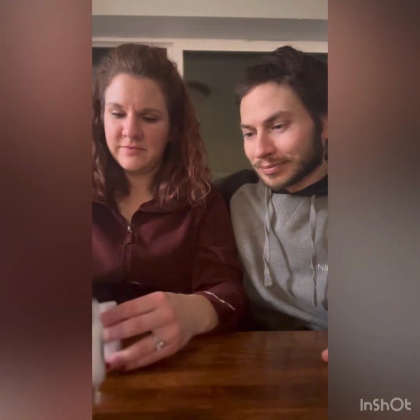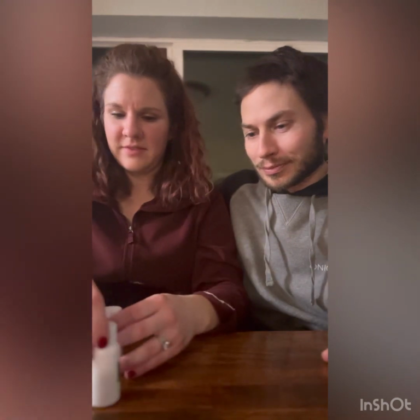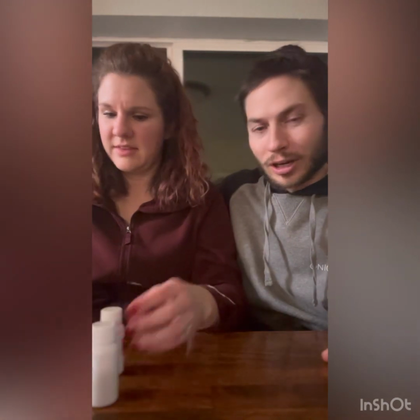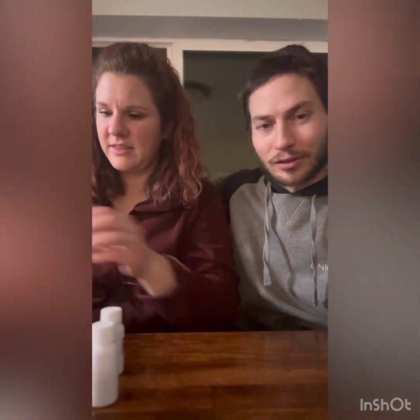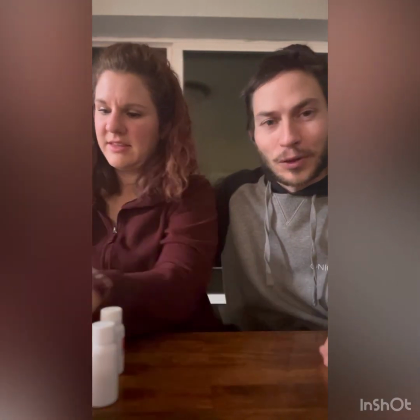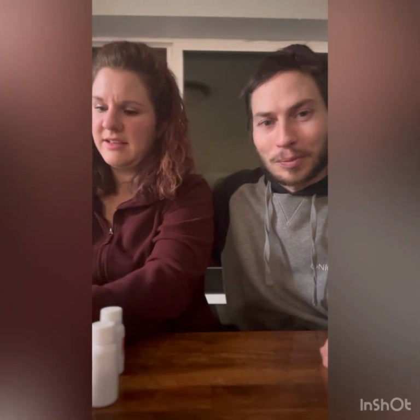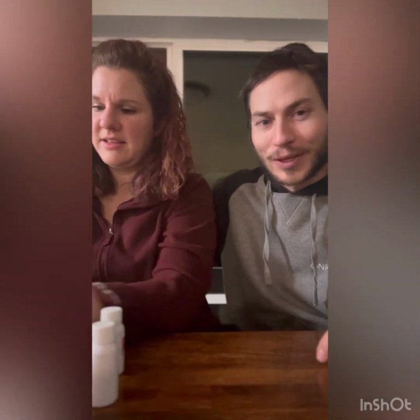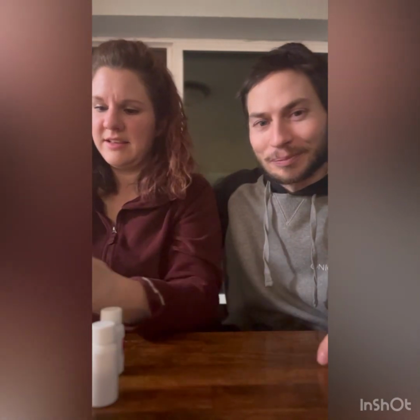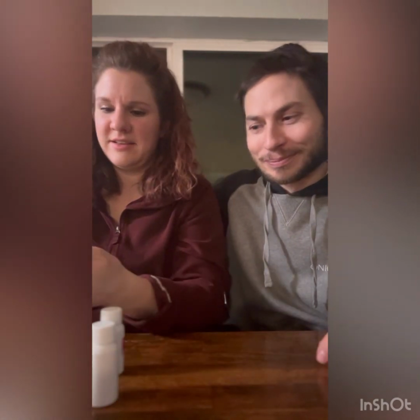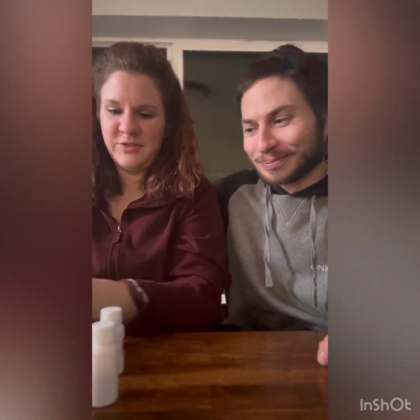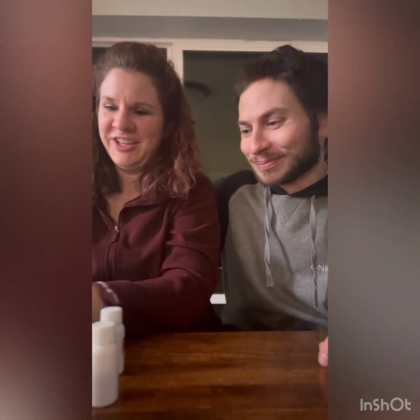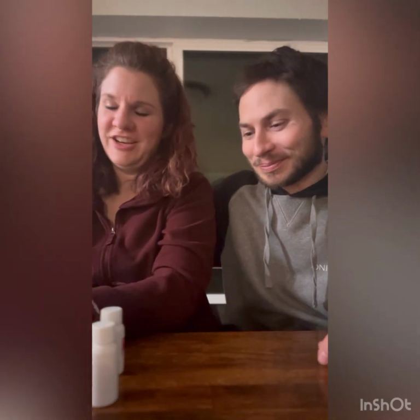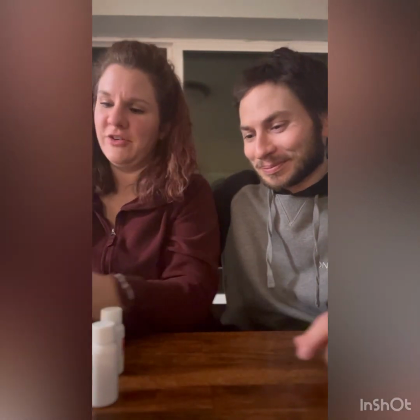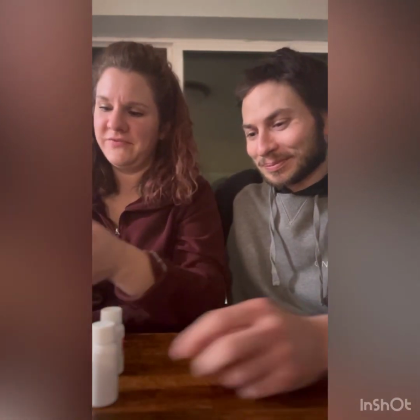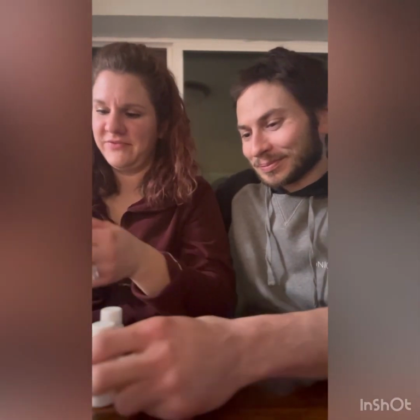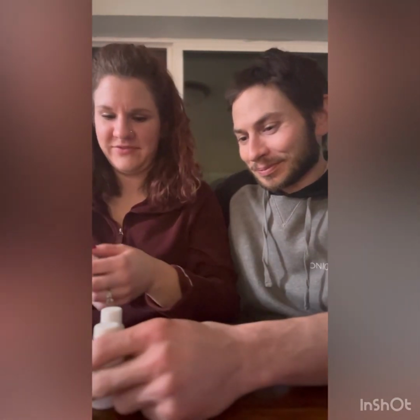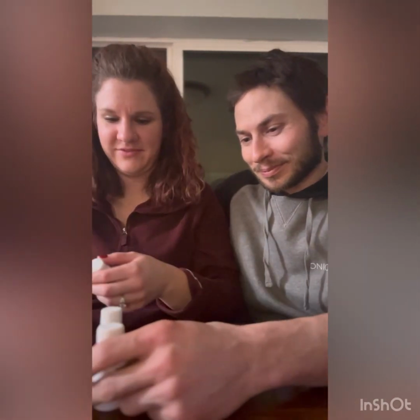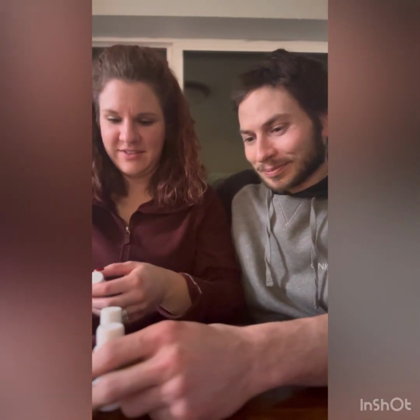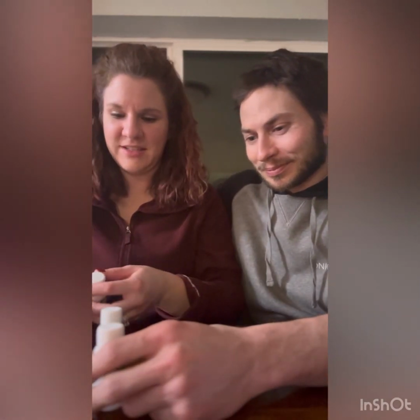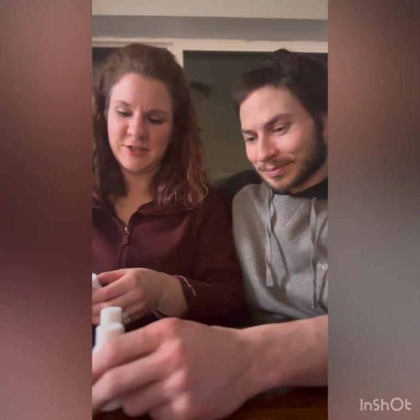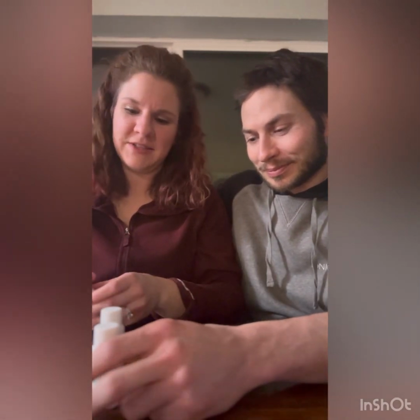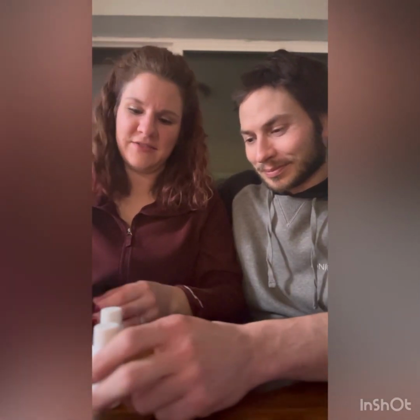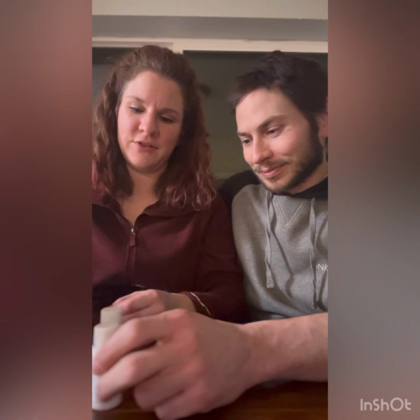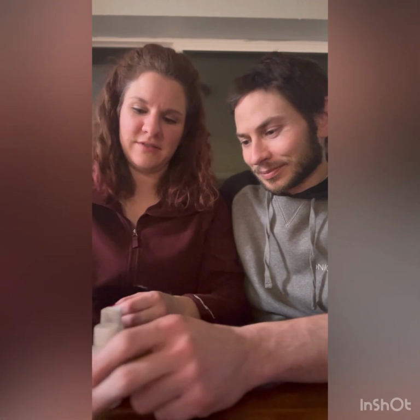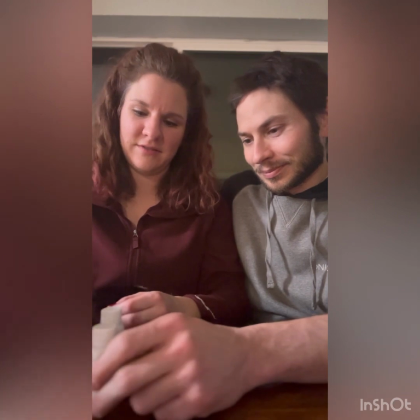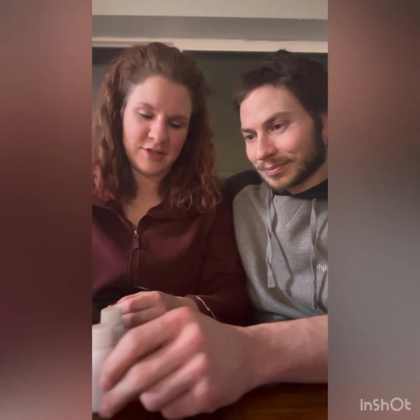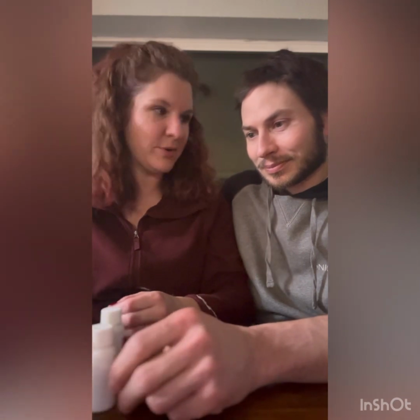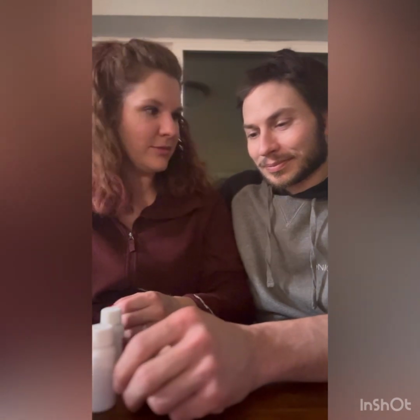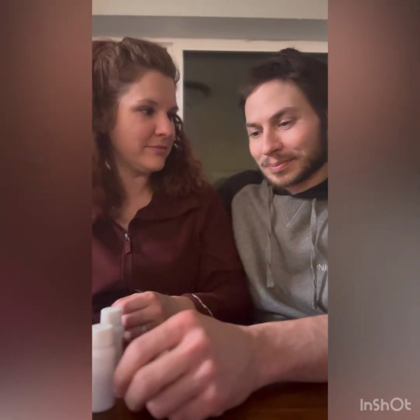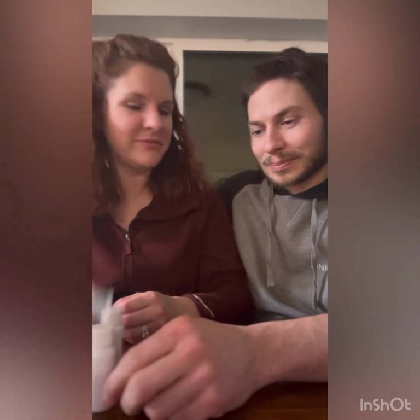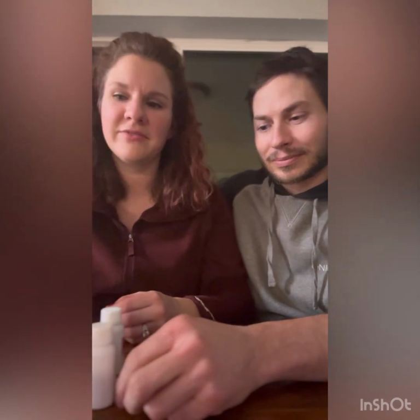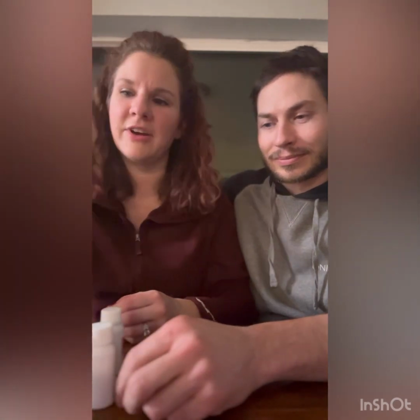We're not even going to open it up. No. Because if it smells different, there's a problem. Right.